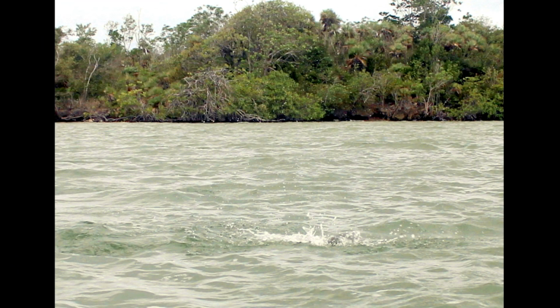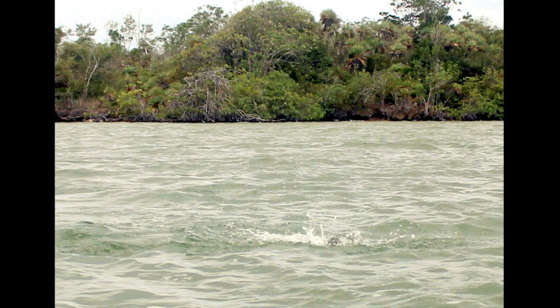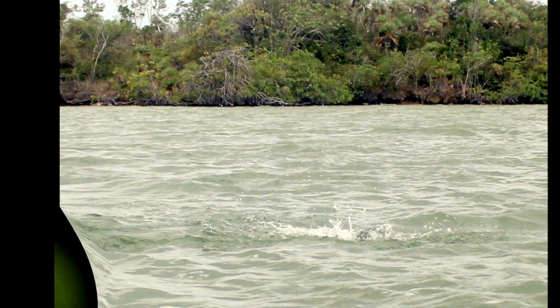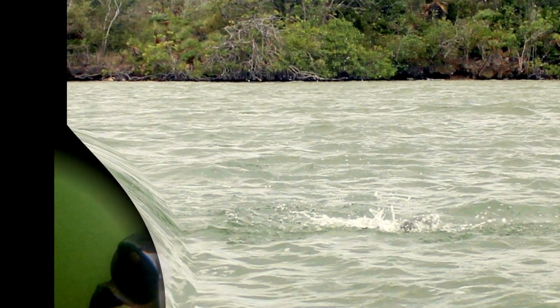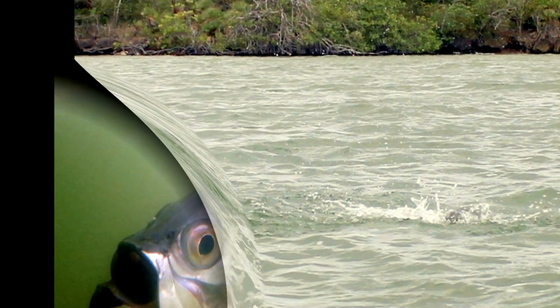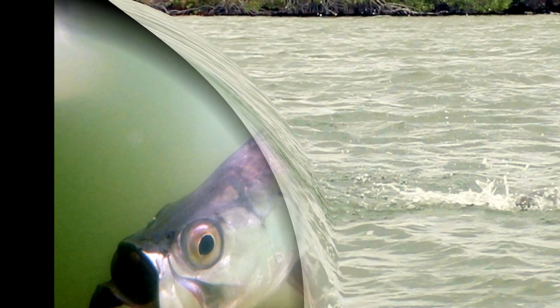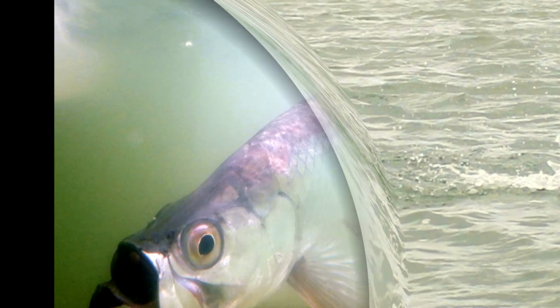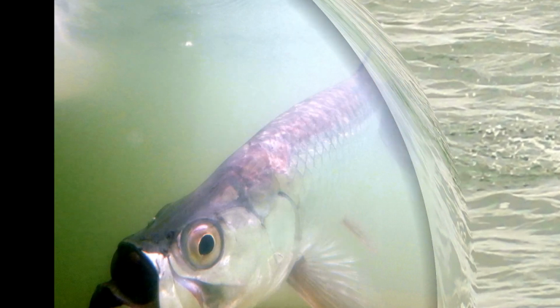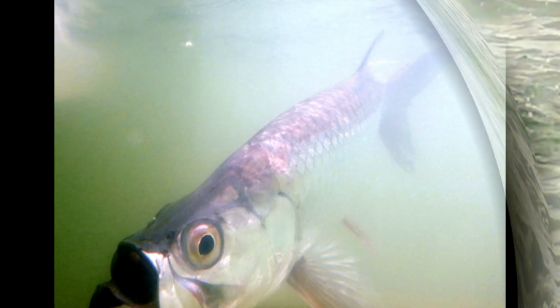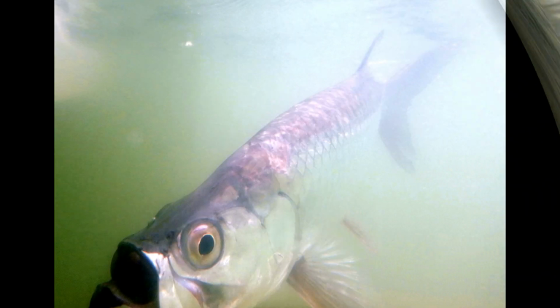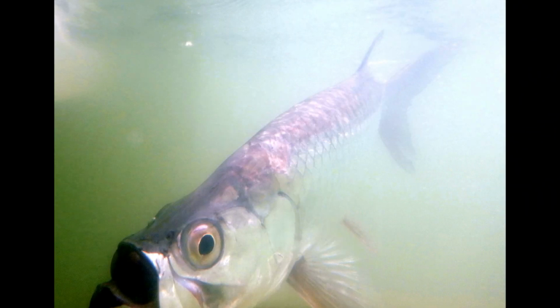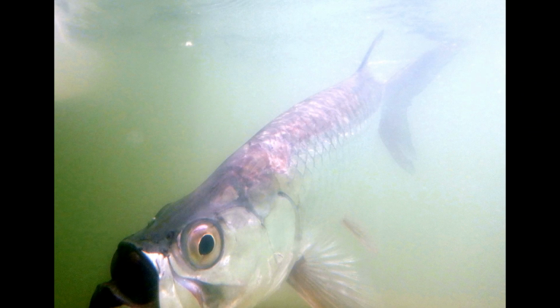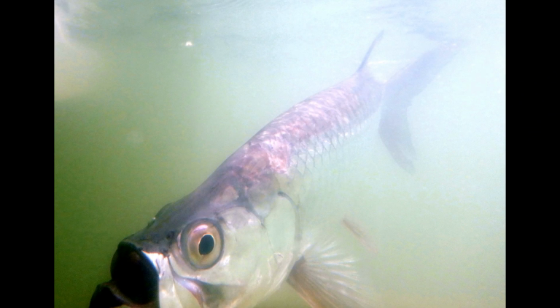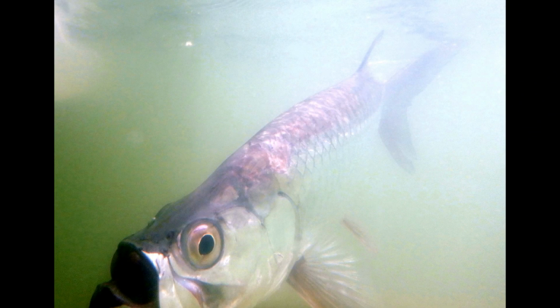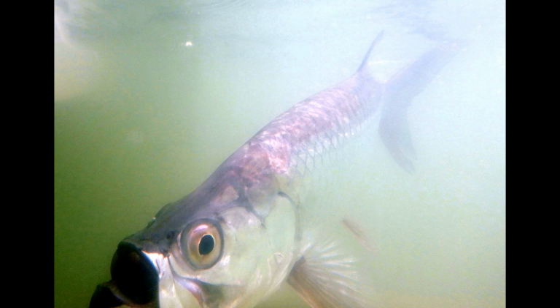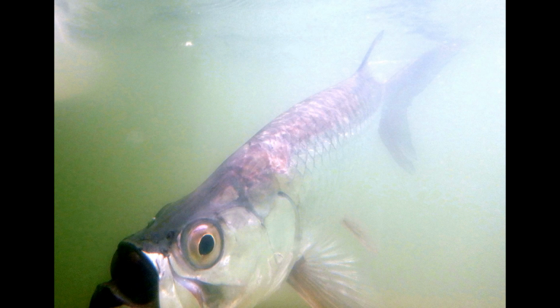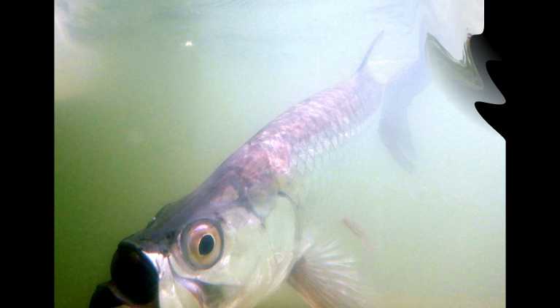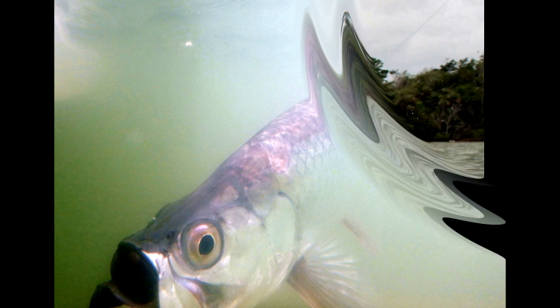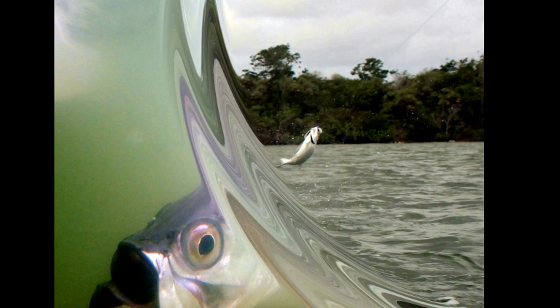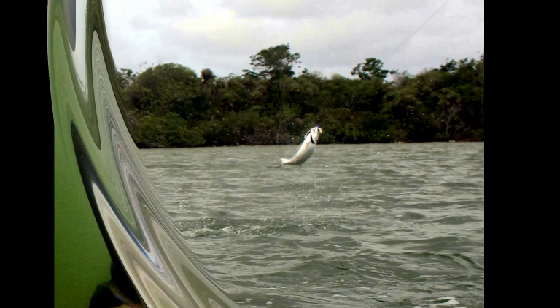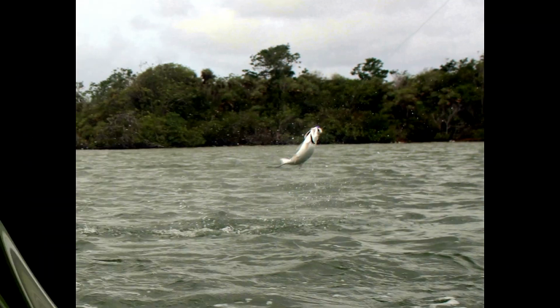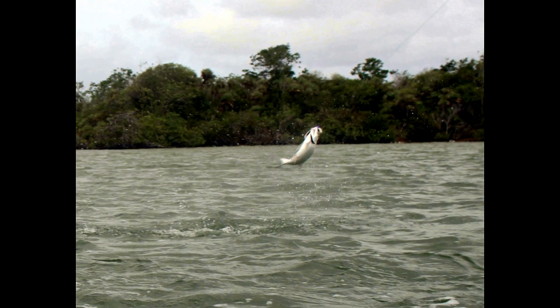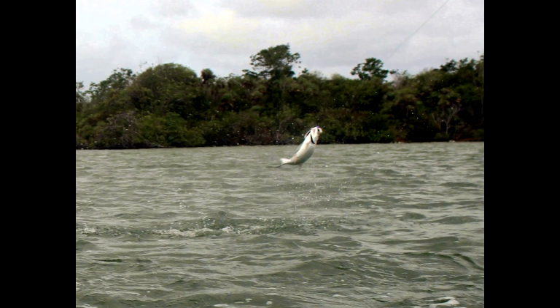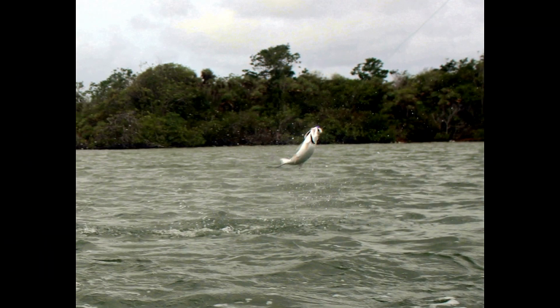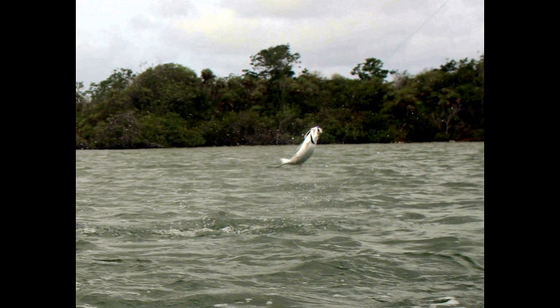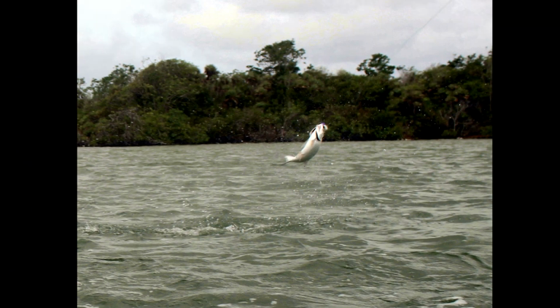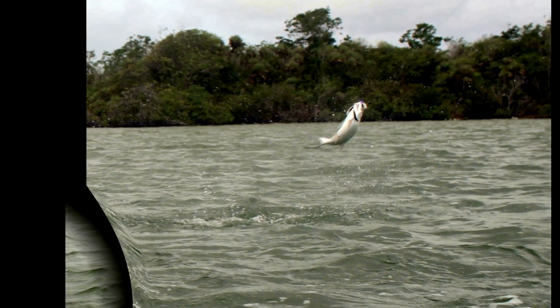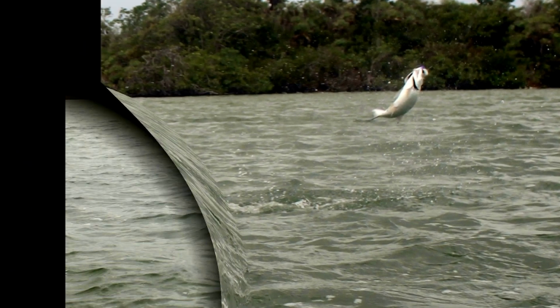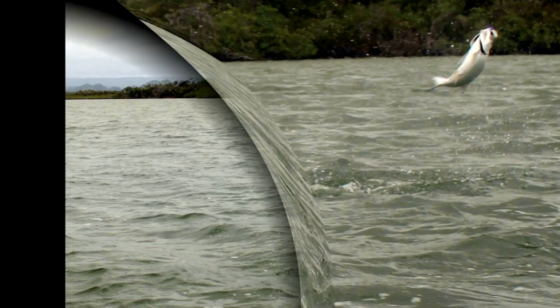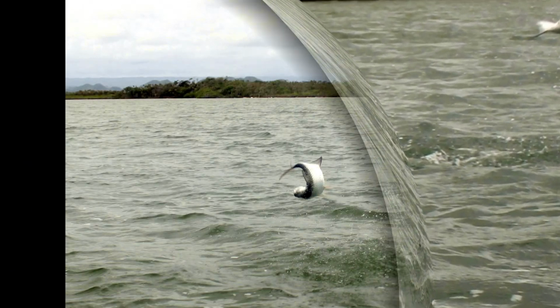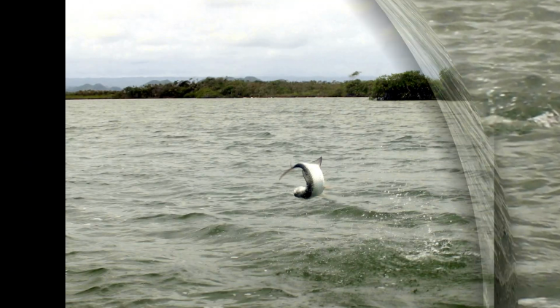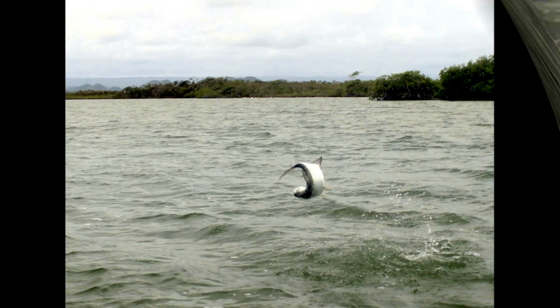When a tarpon took the fly, it shortly was in the air, putting on quite an aerial display. See you next time.